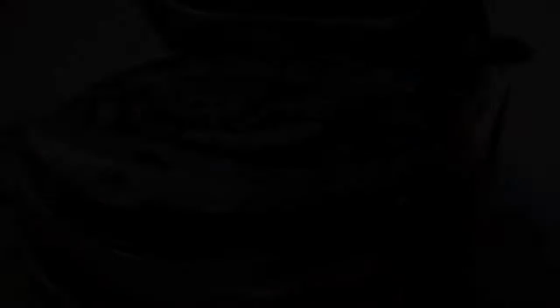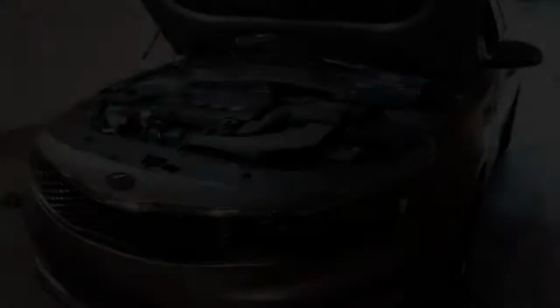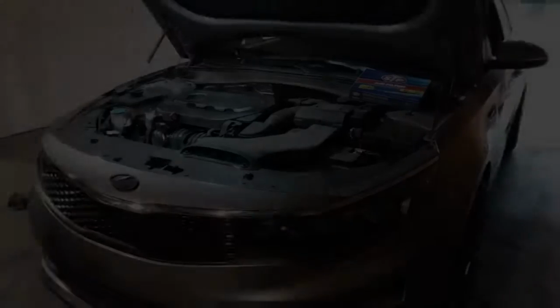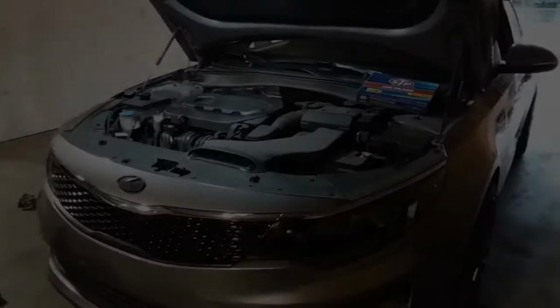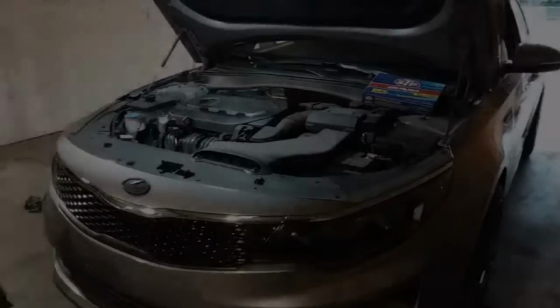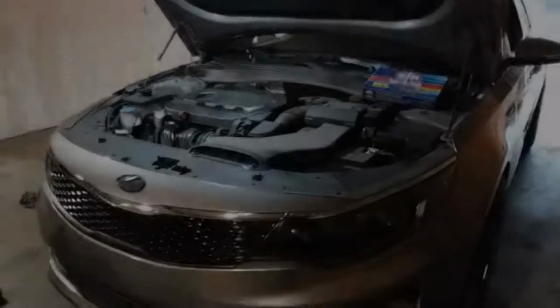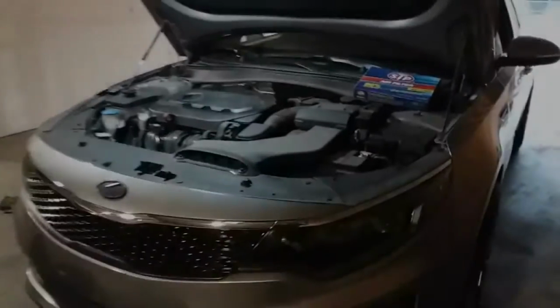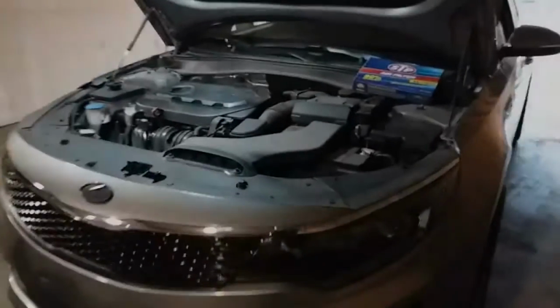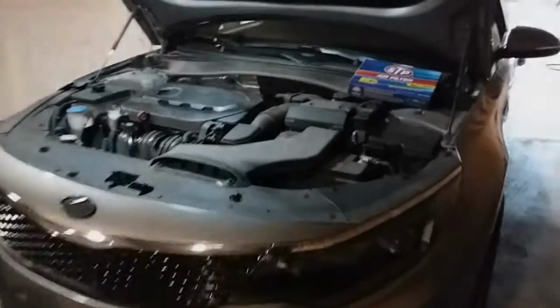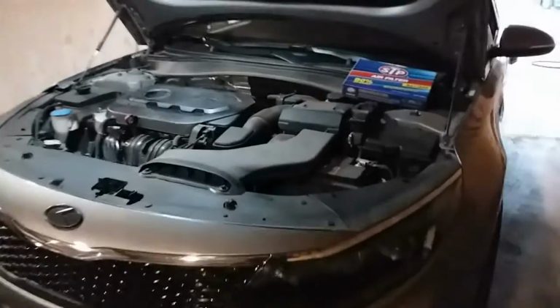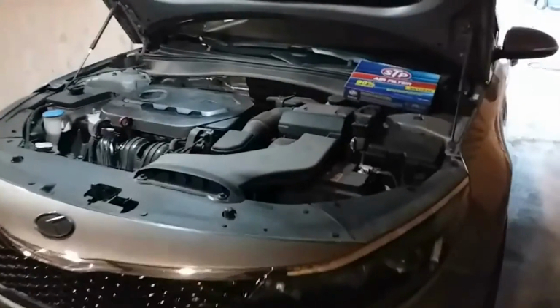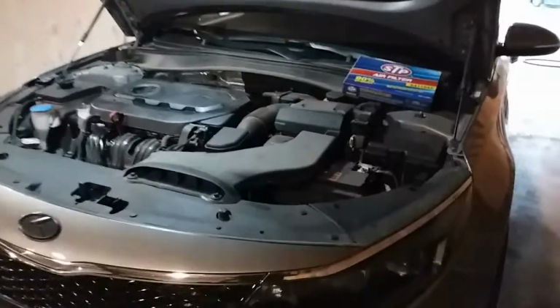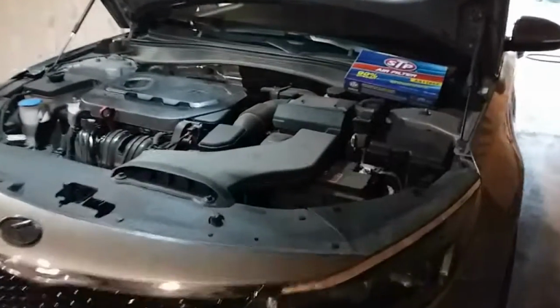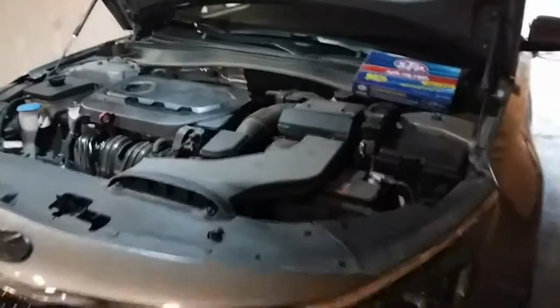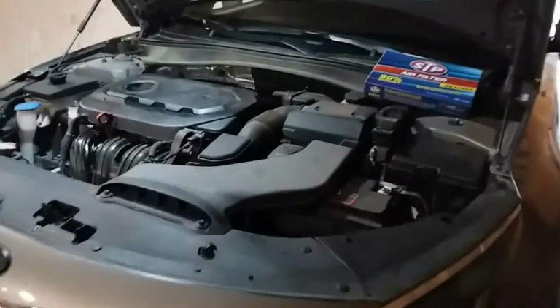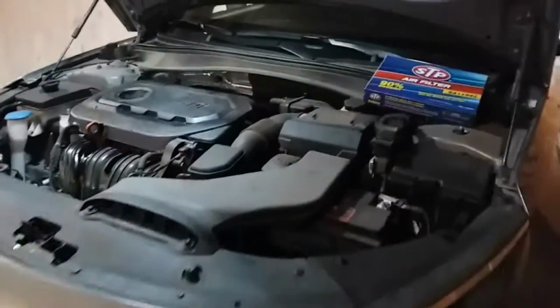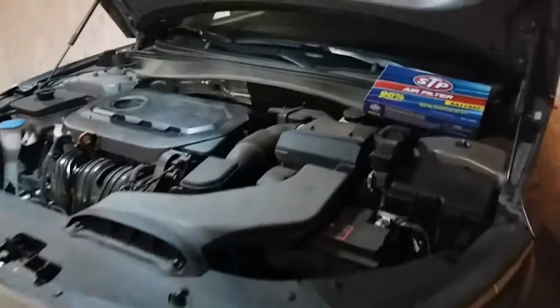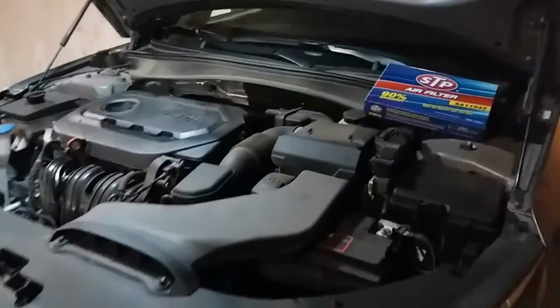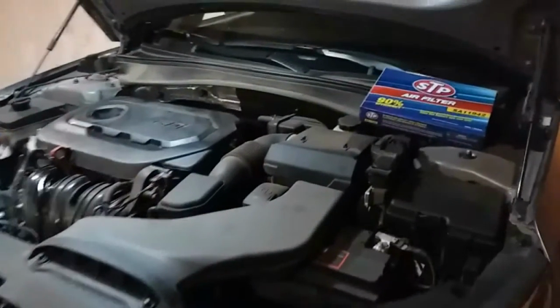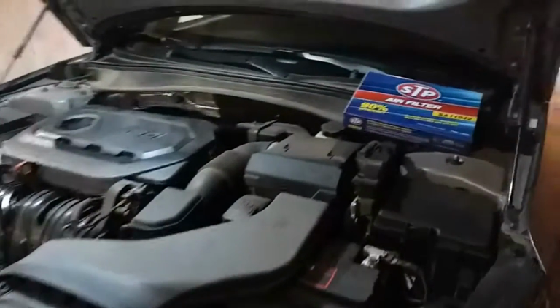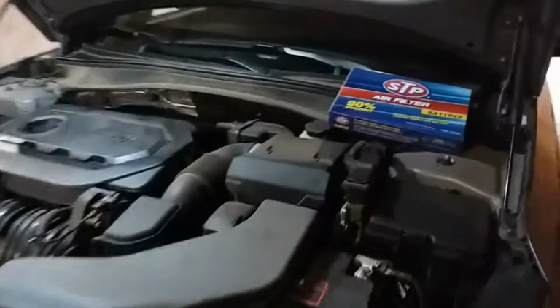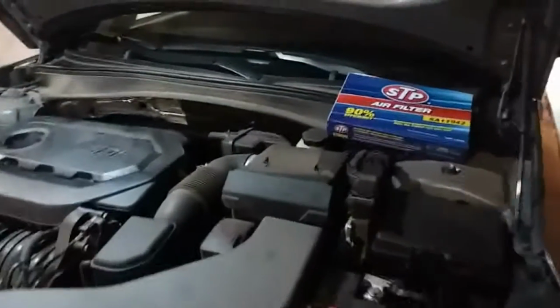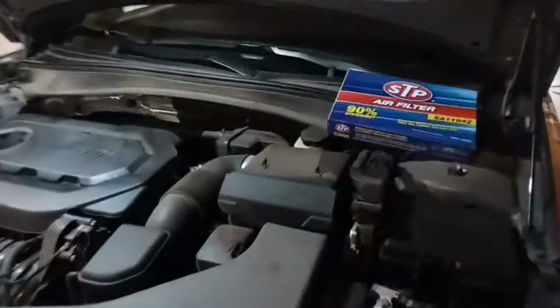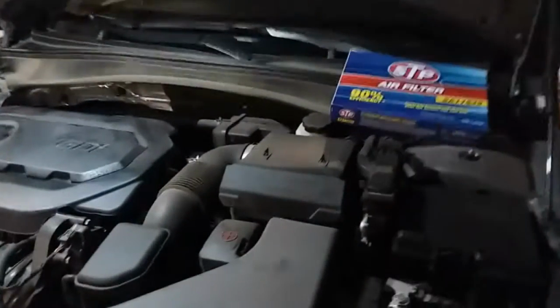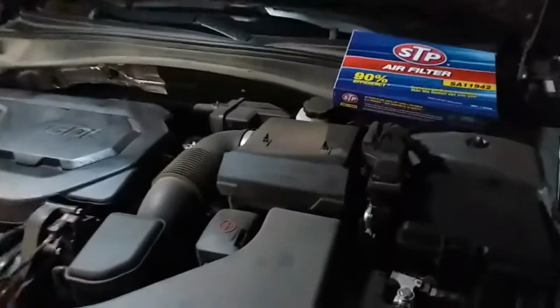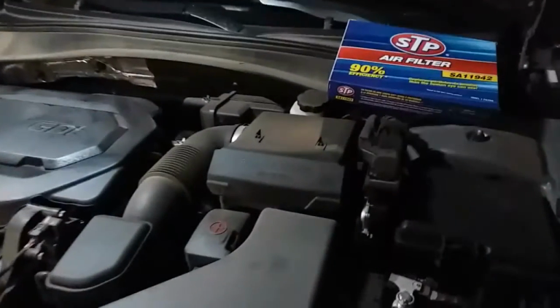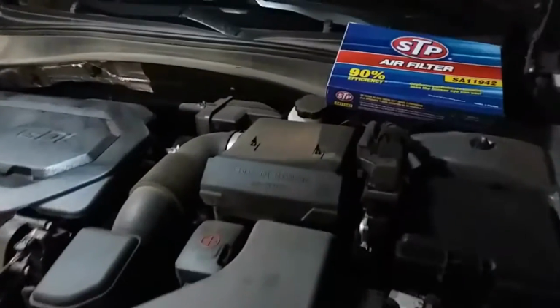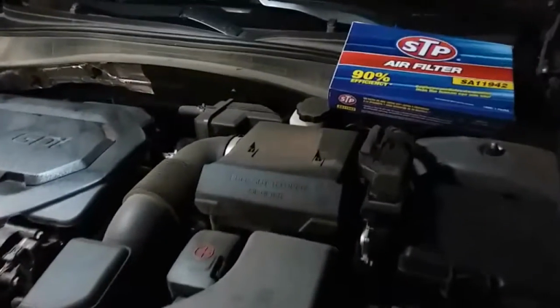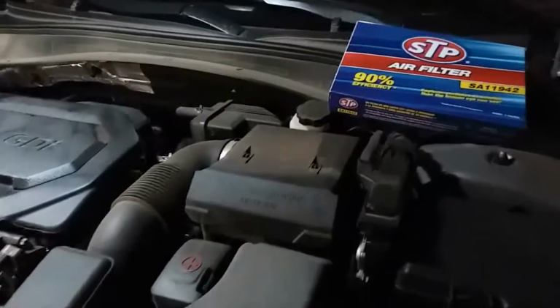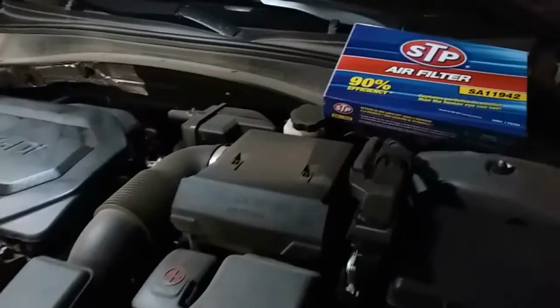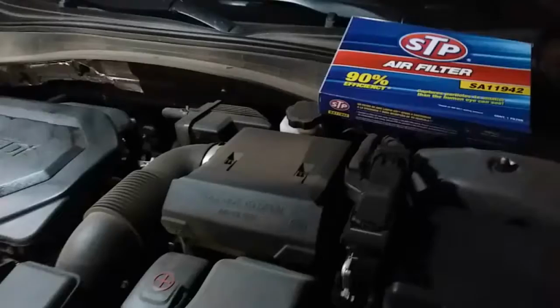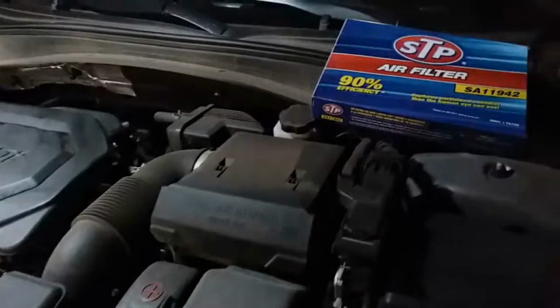Today we're going to change the air filter on a 2017 Kia Optima.